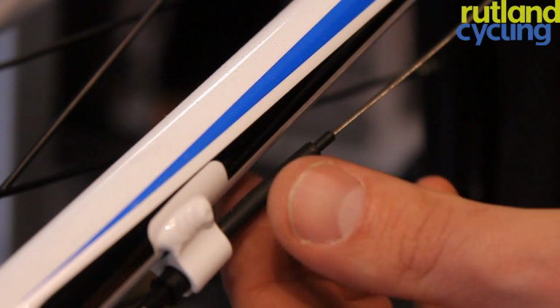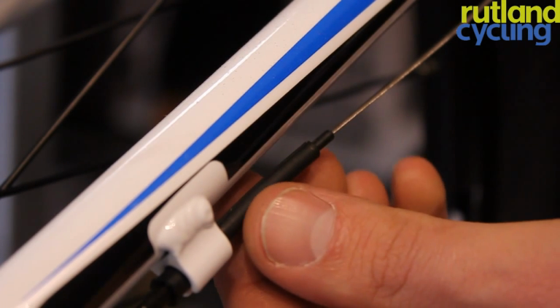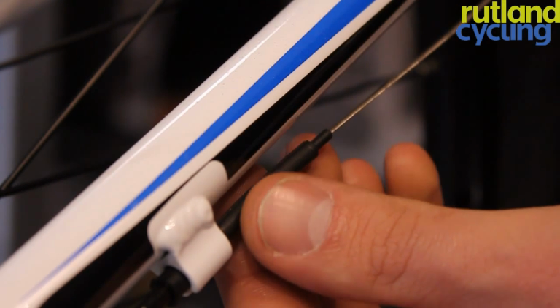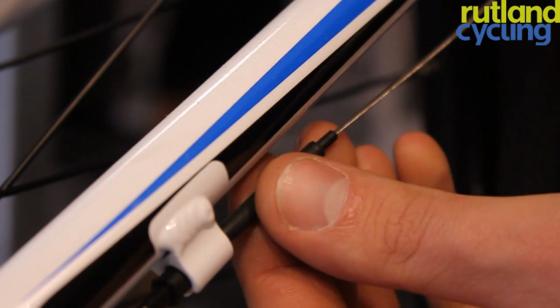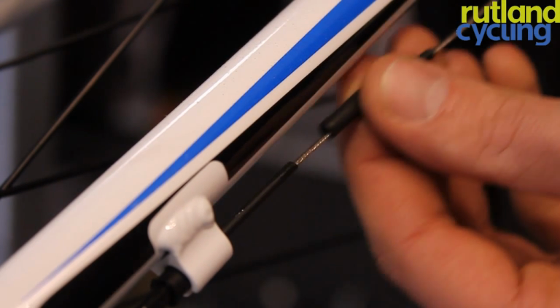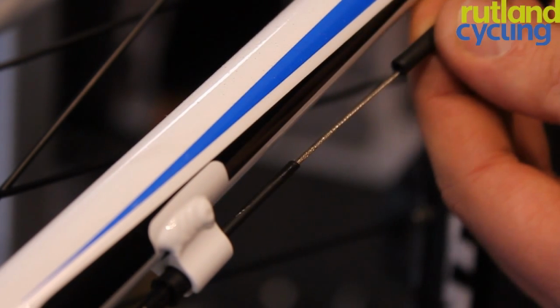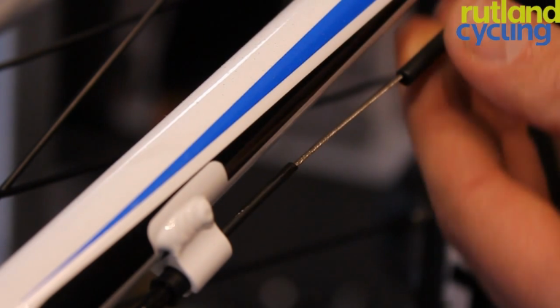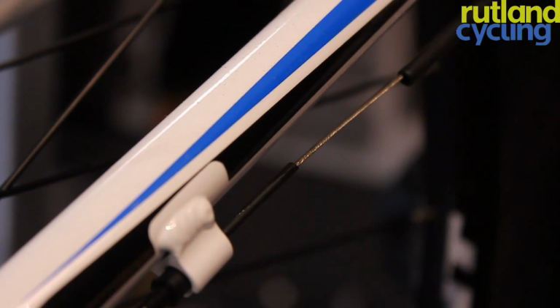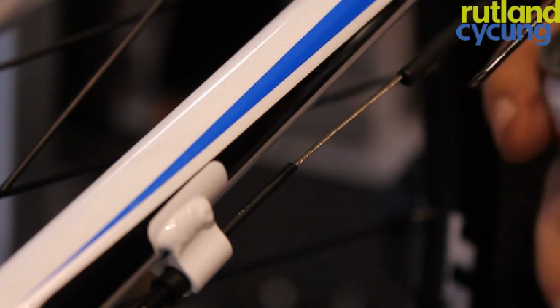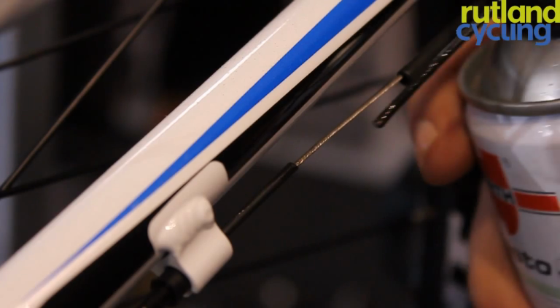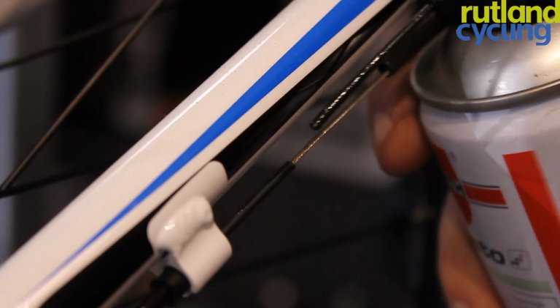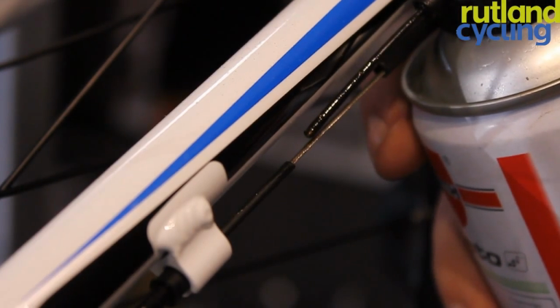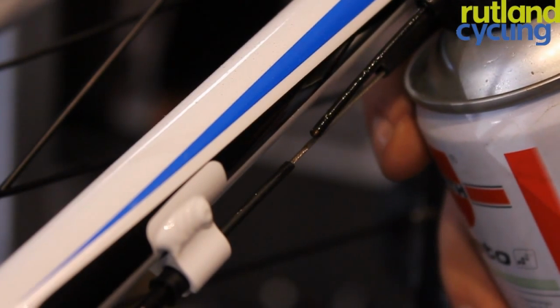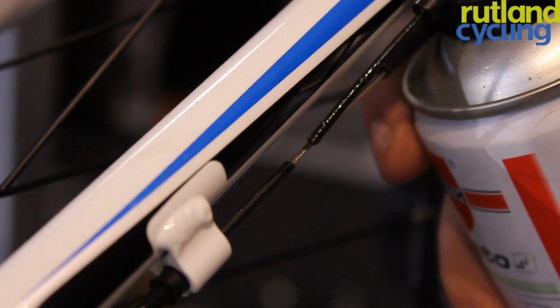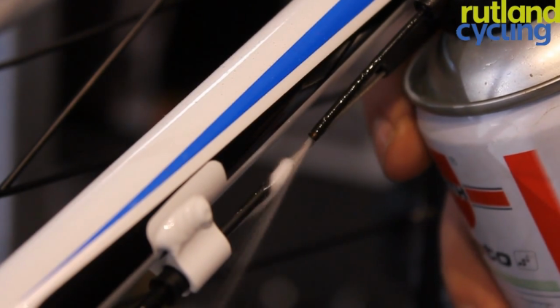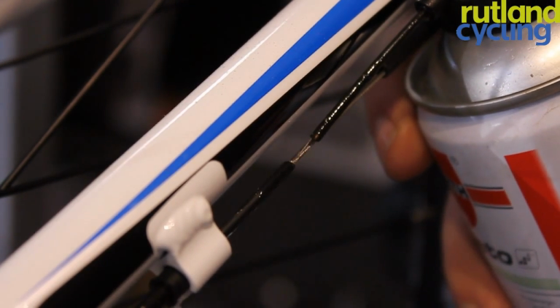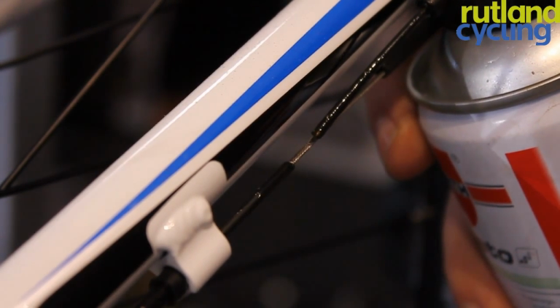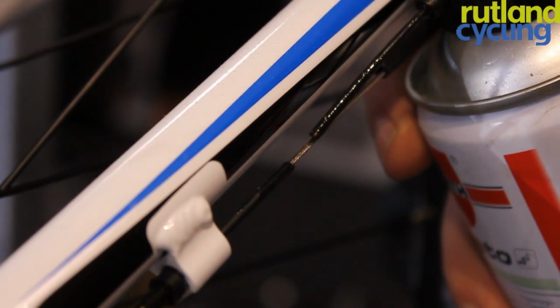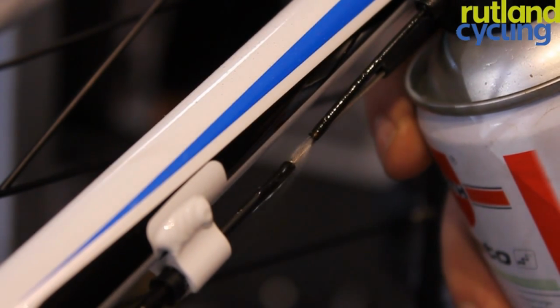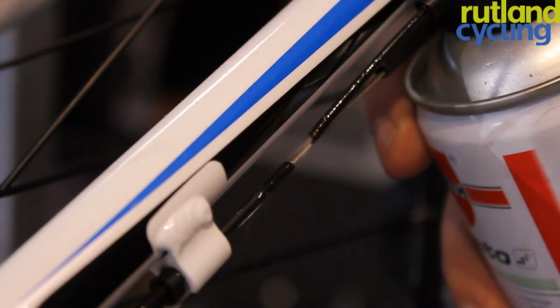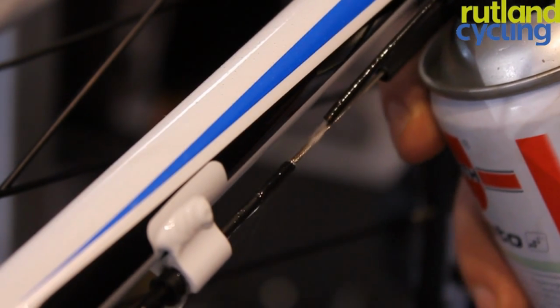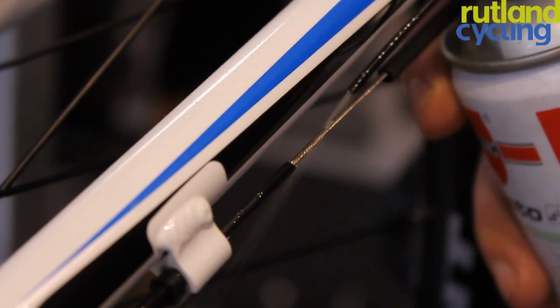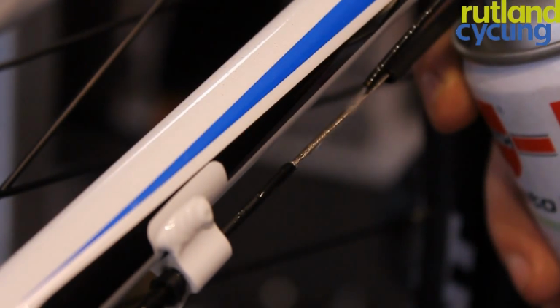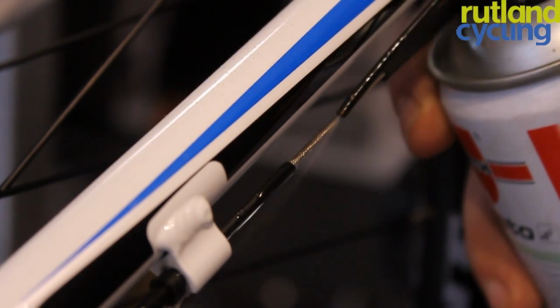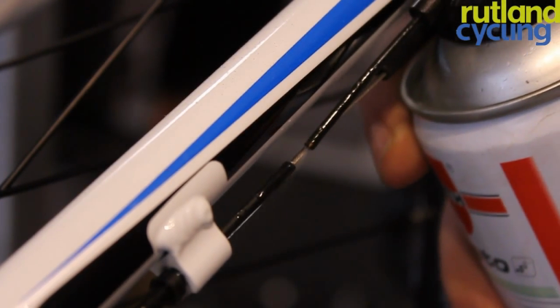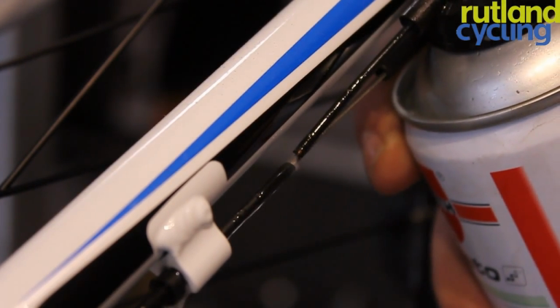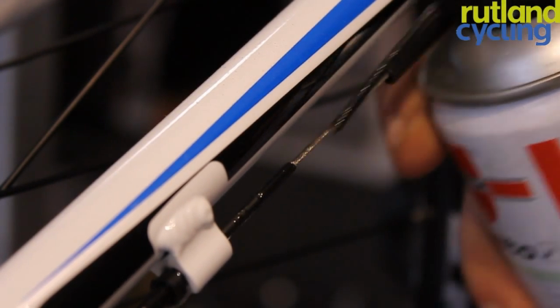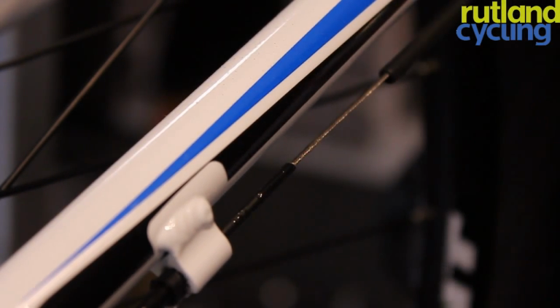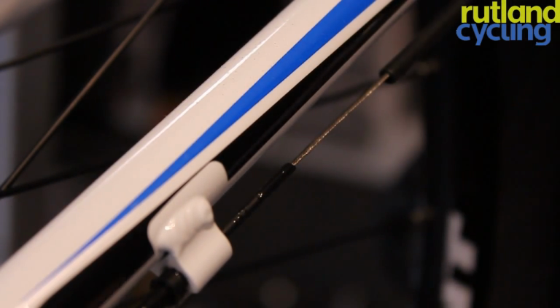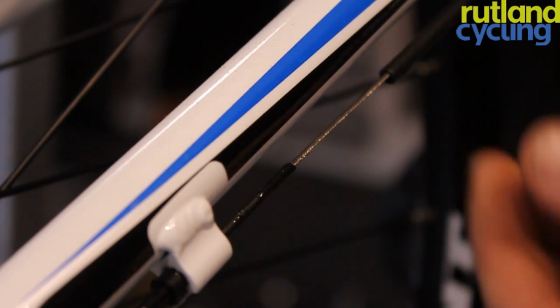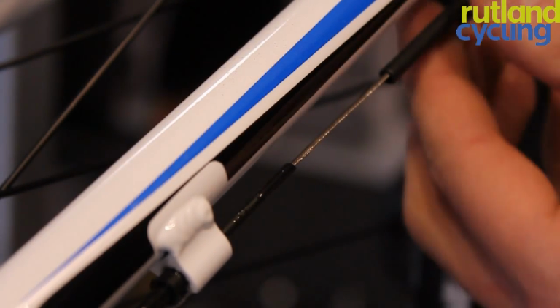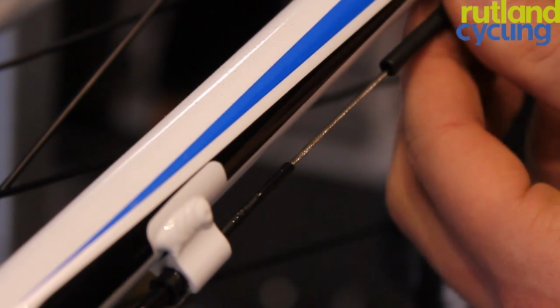Lubricate the inner cables at the points where they enter the outer casing. This will help keep your cables running smoothly and precisely.